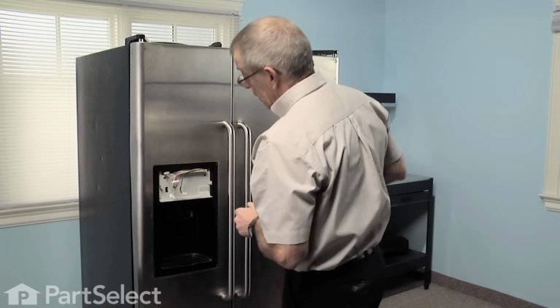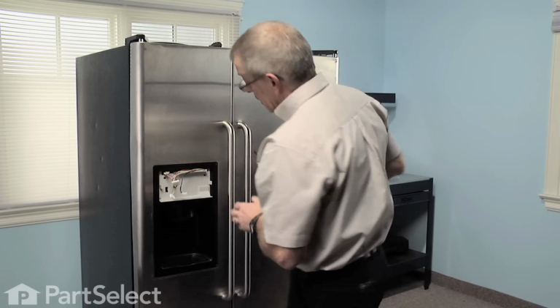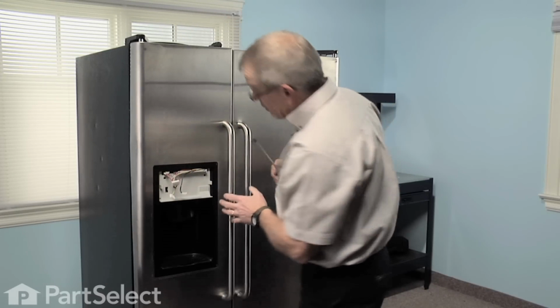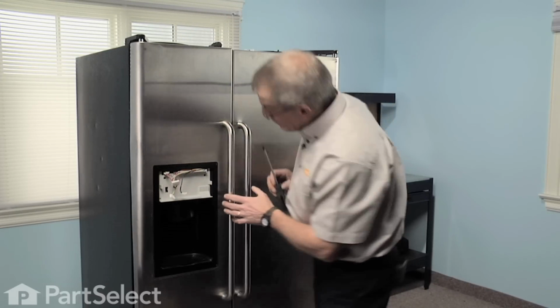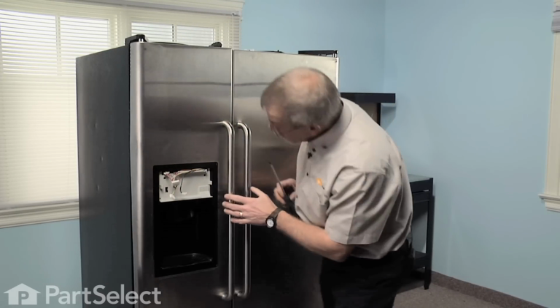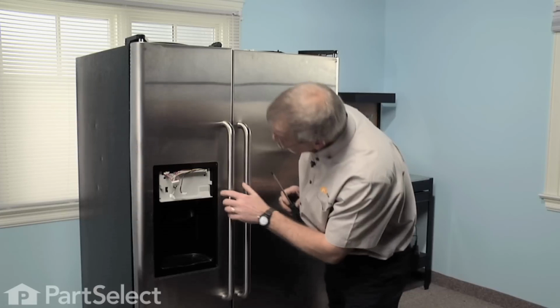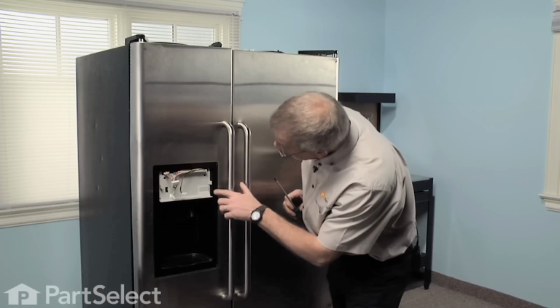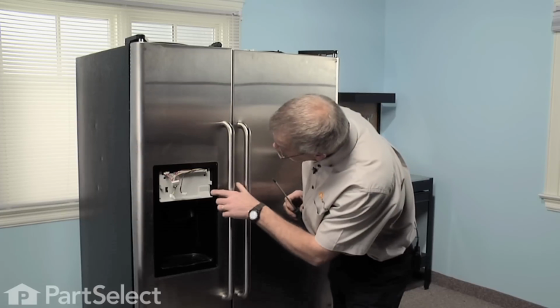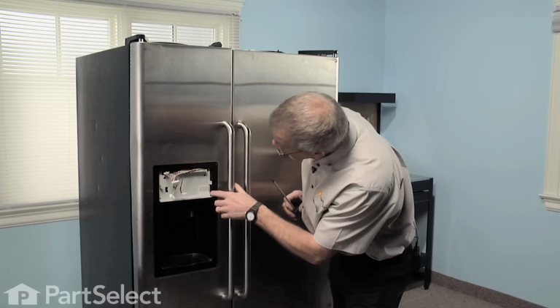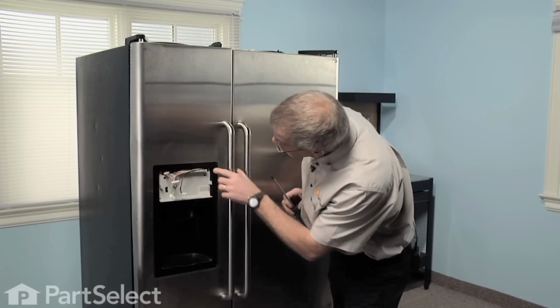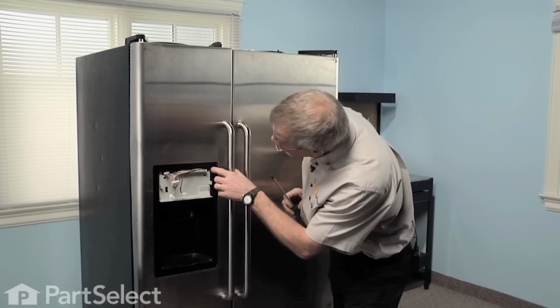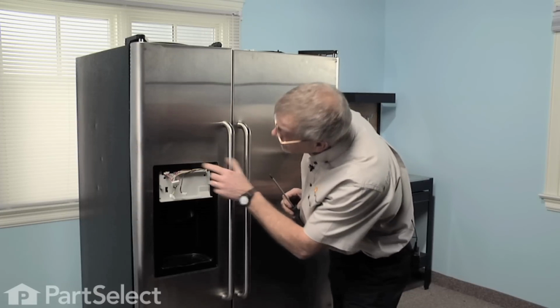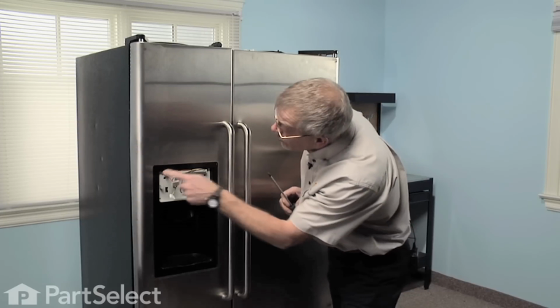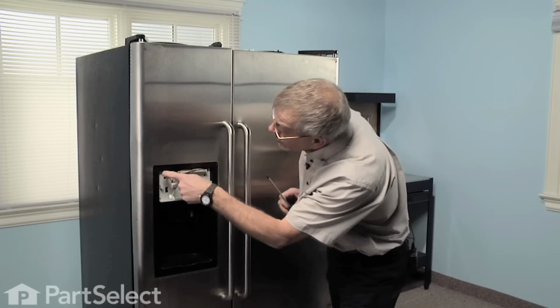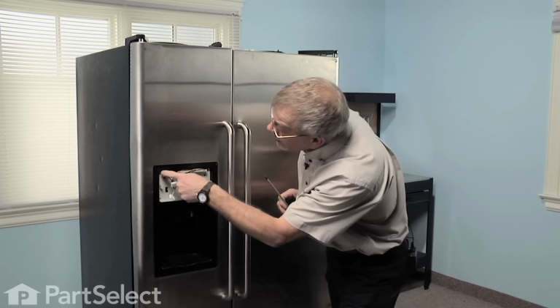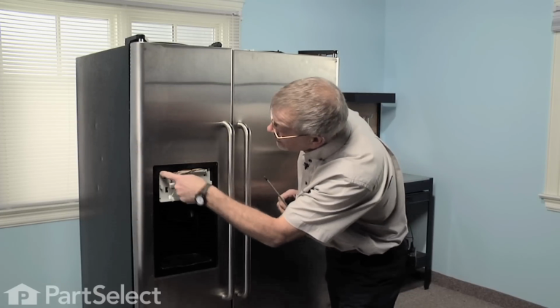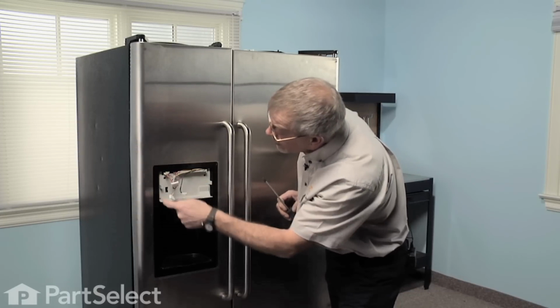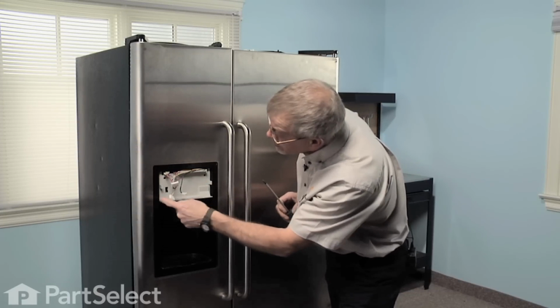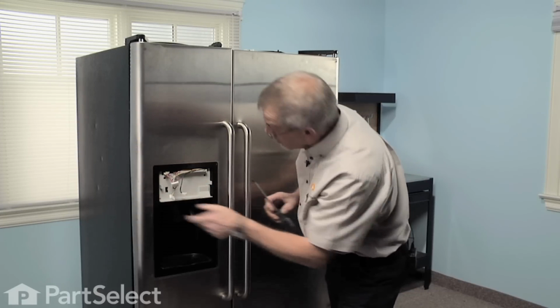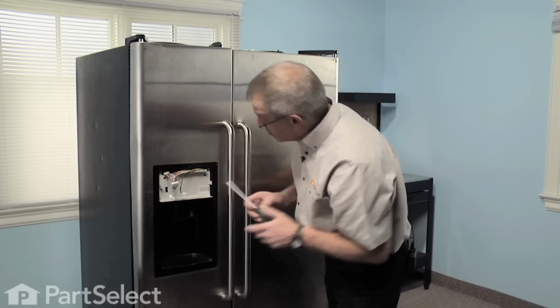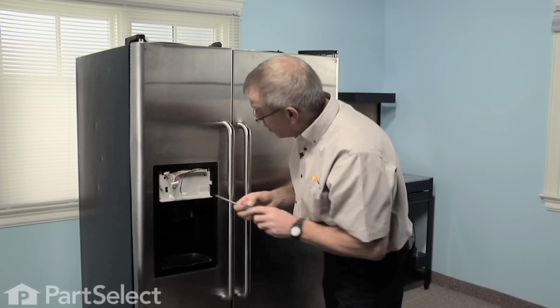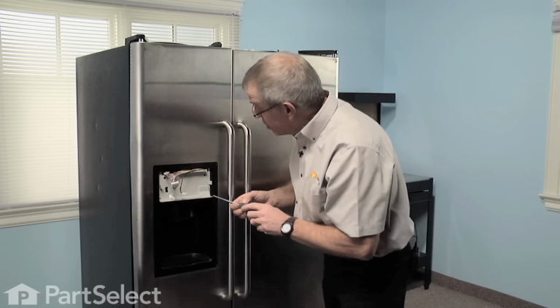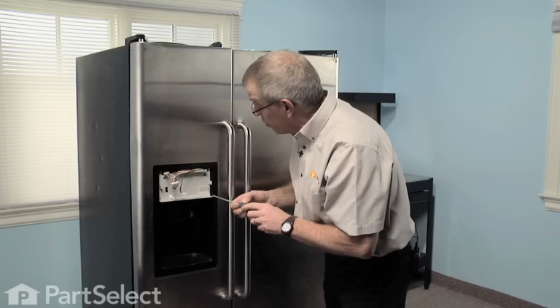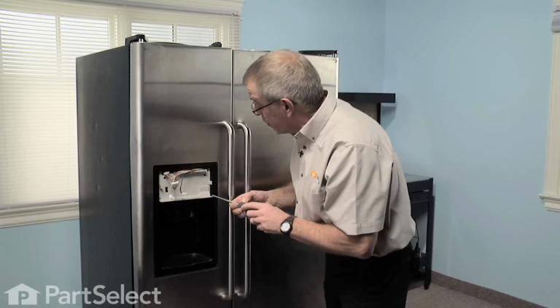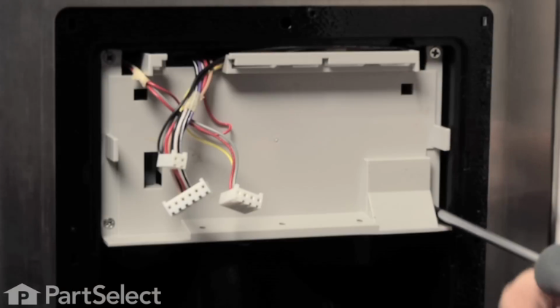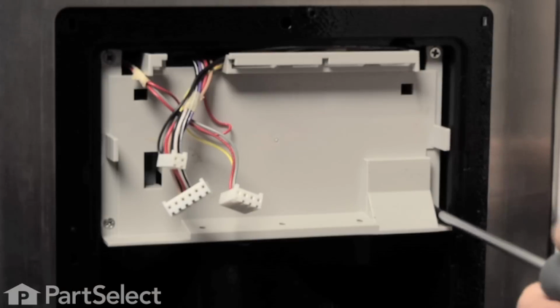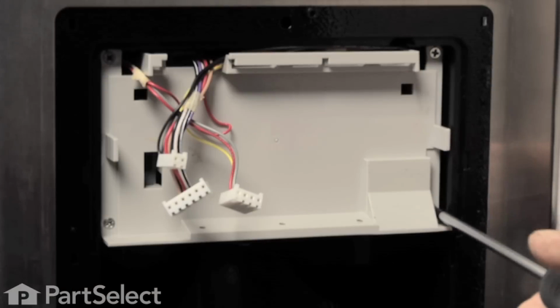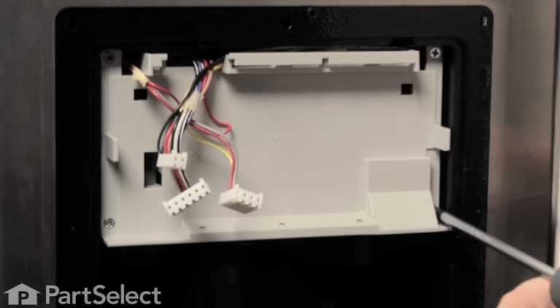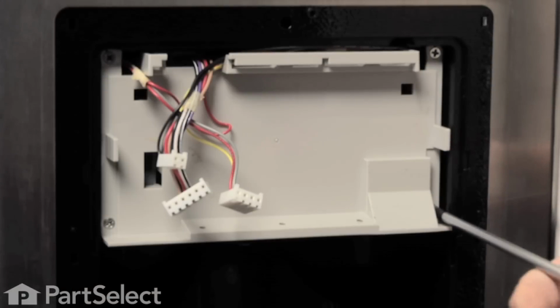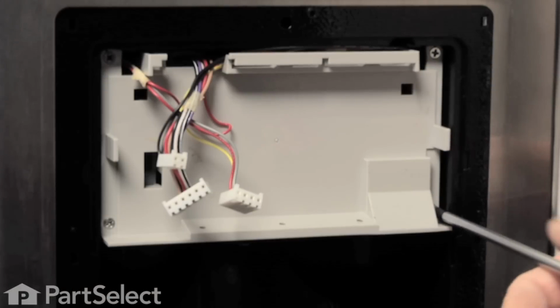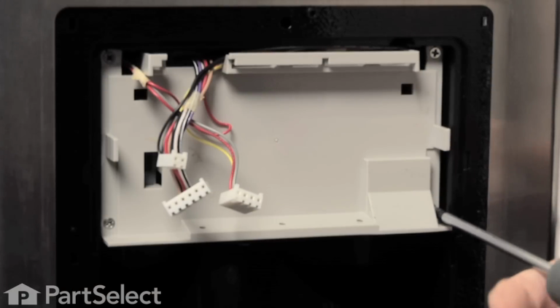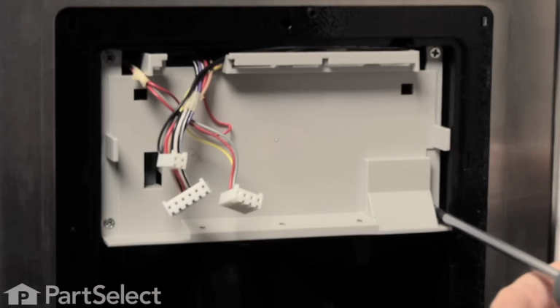Now with our Phillips screwdriver we're going to remove four Phillips screws, one in each corner of the housing.